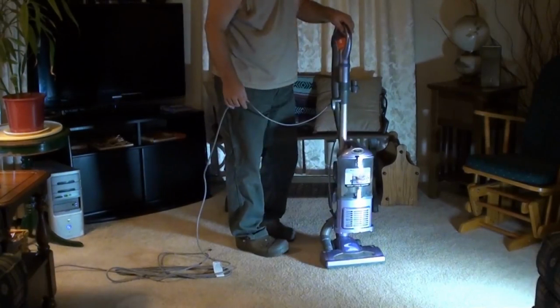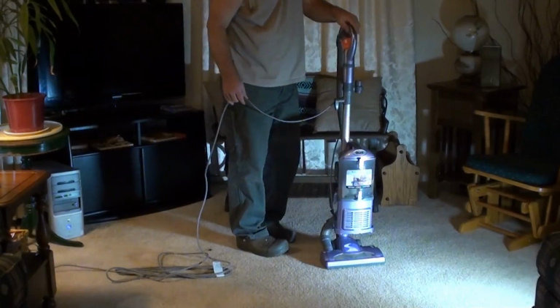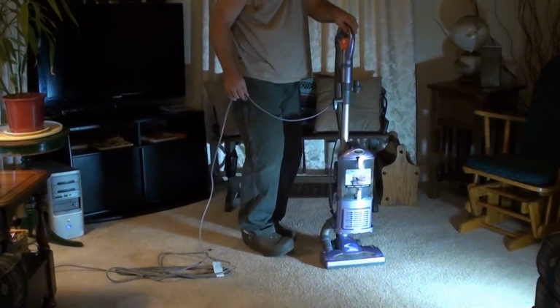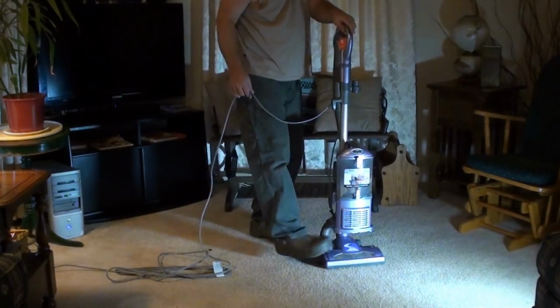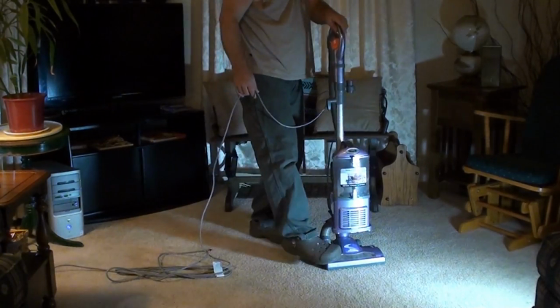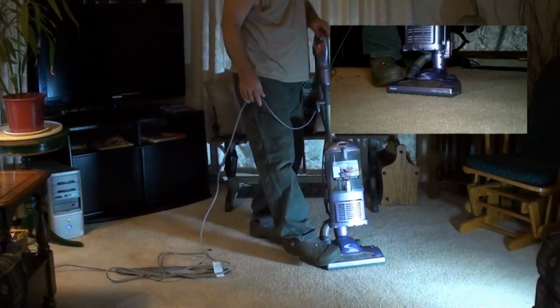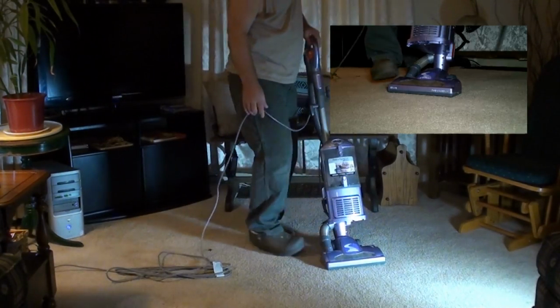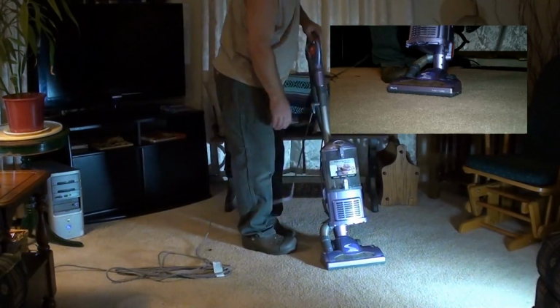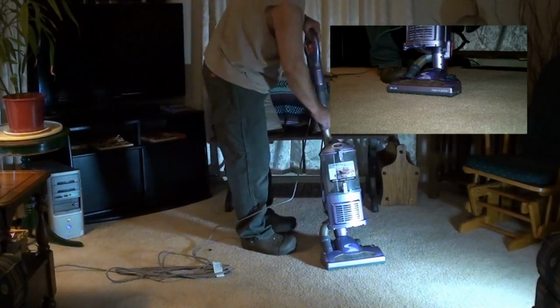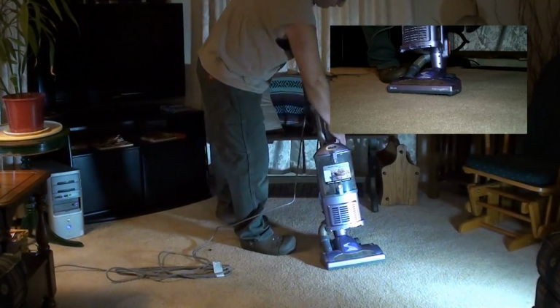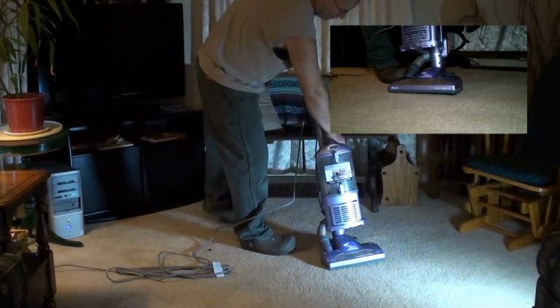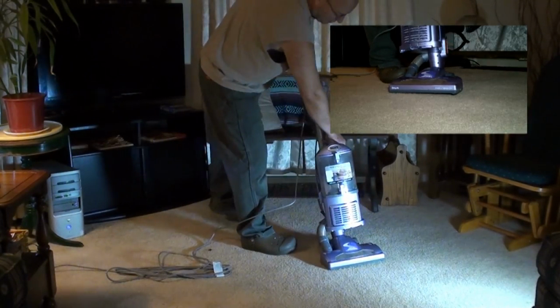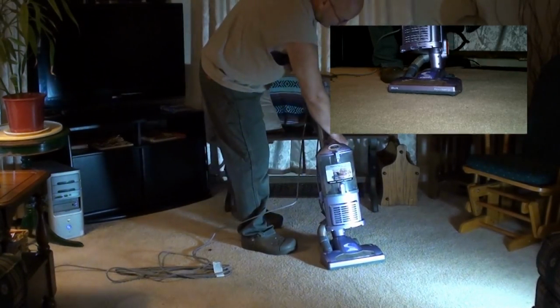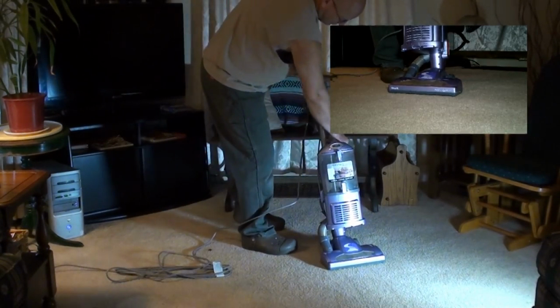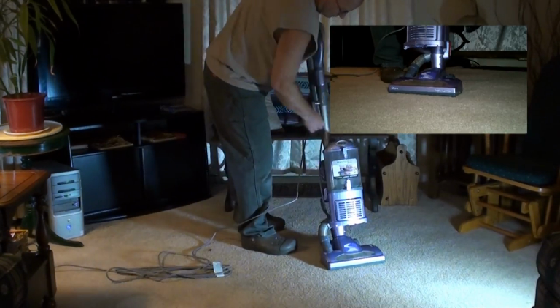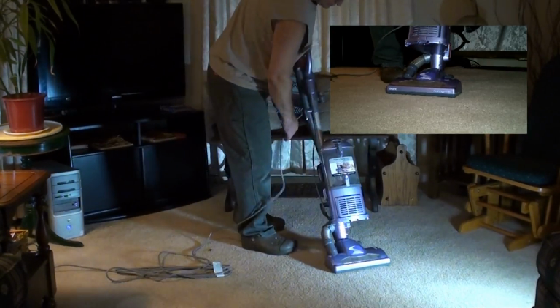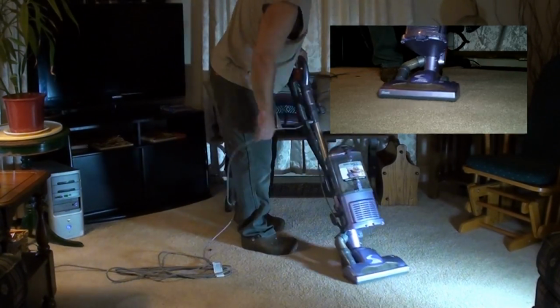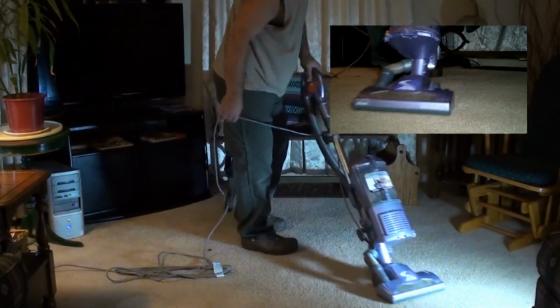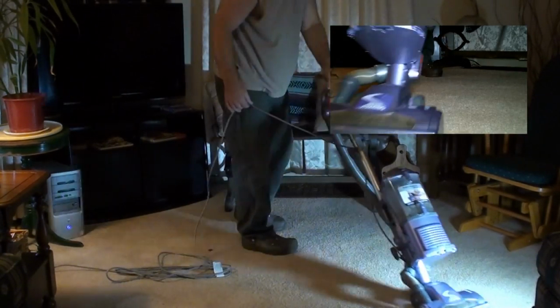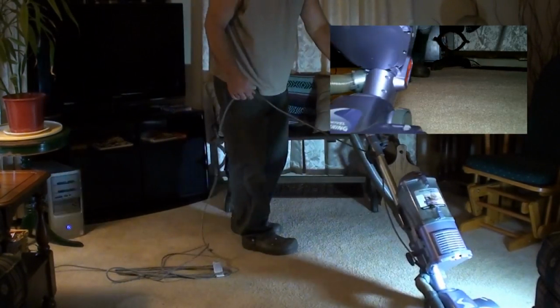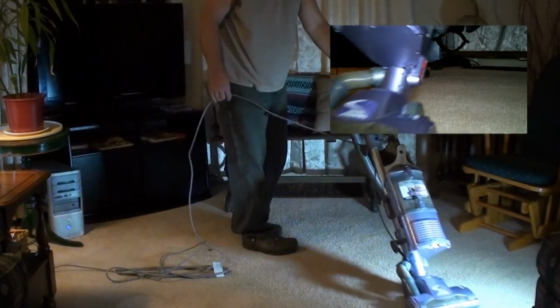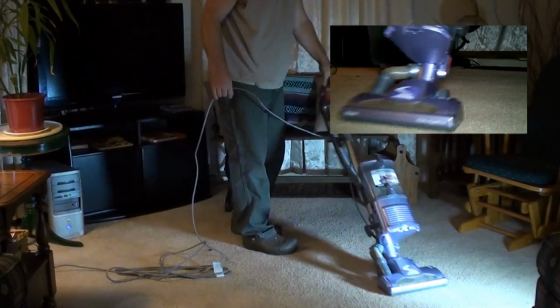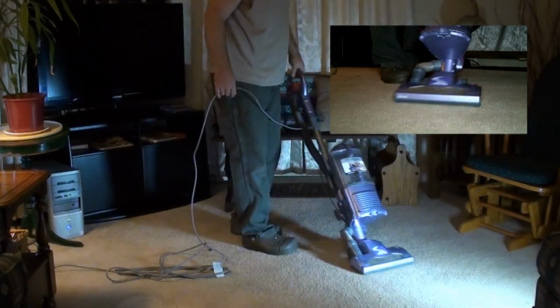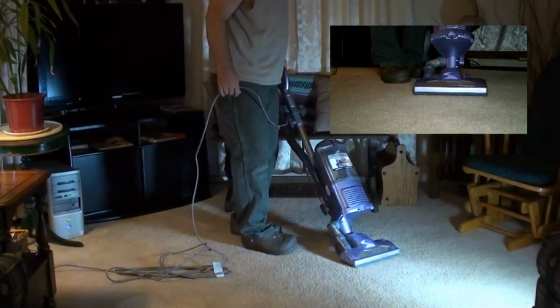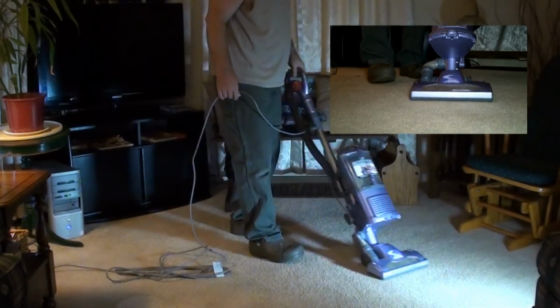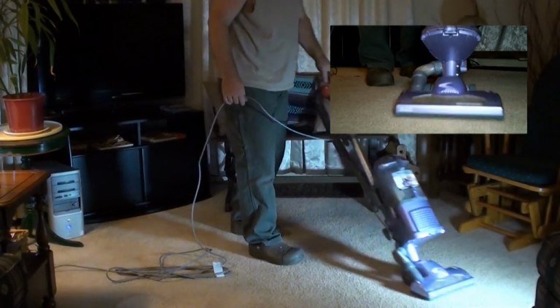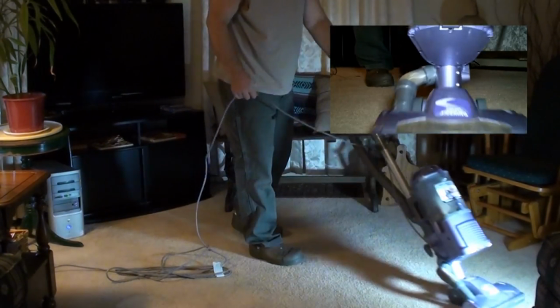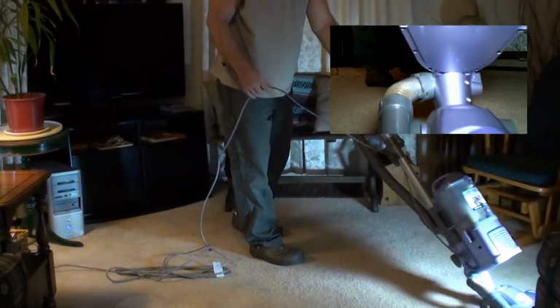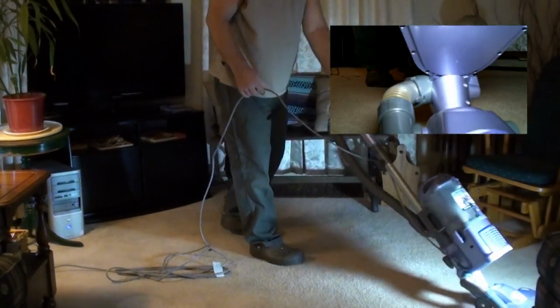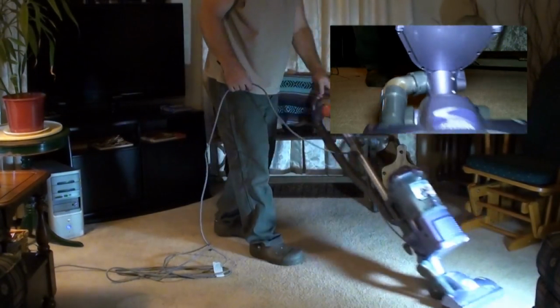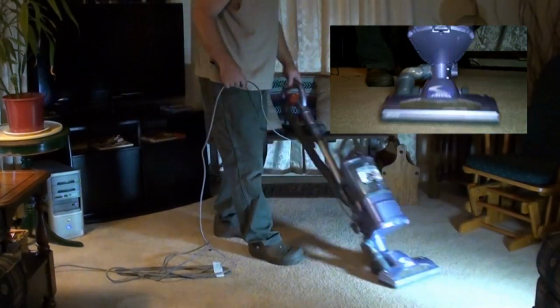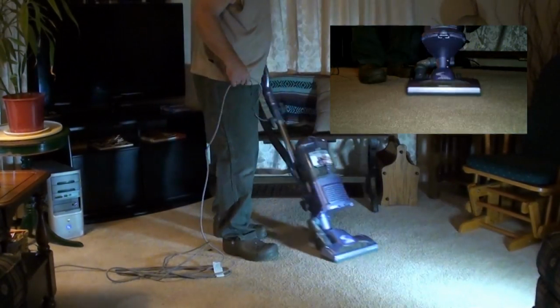It's fairly quiet. Let me fire it up — I know it does a good job.